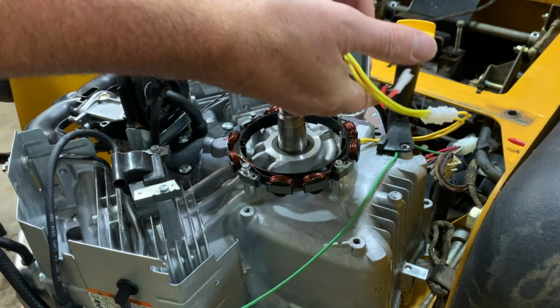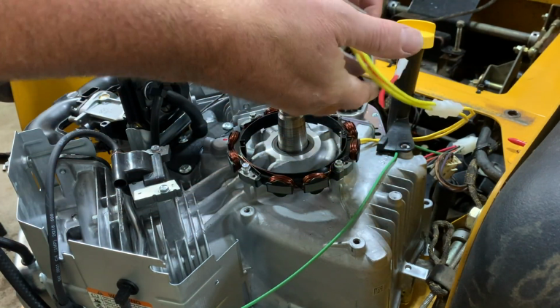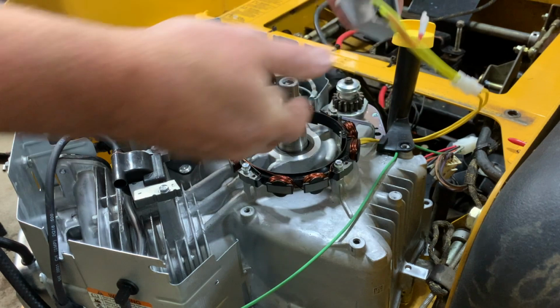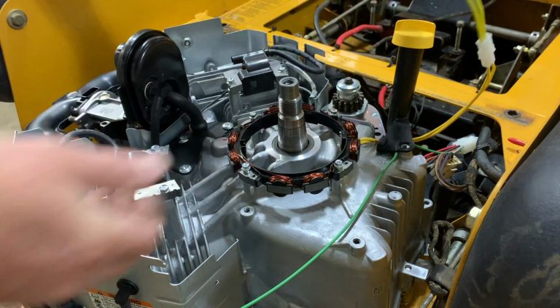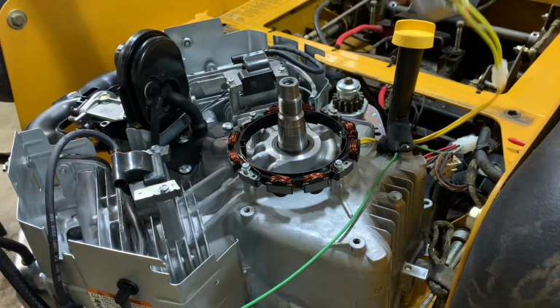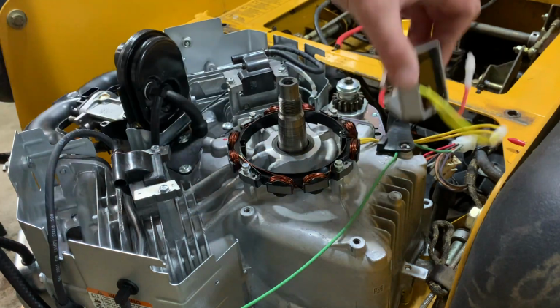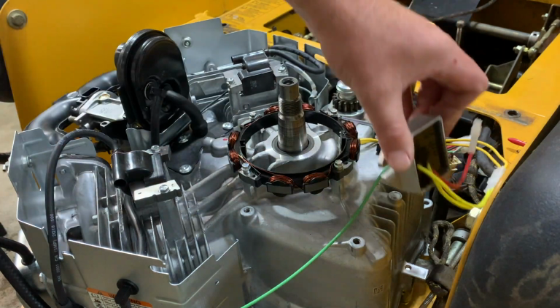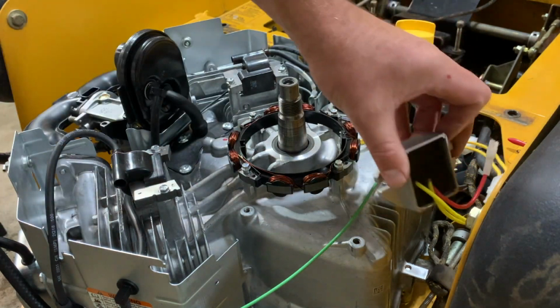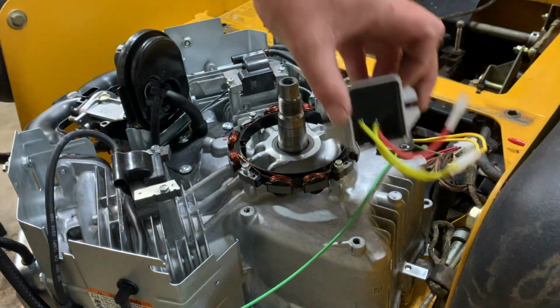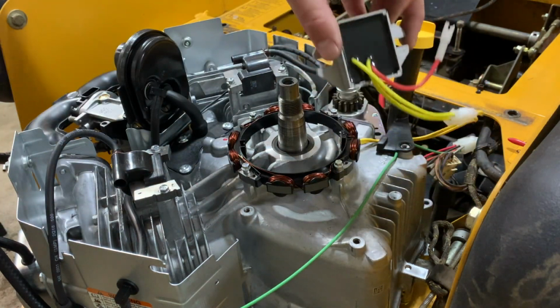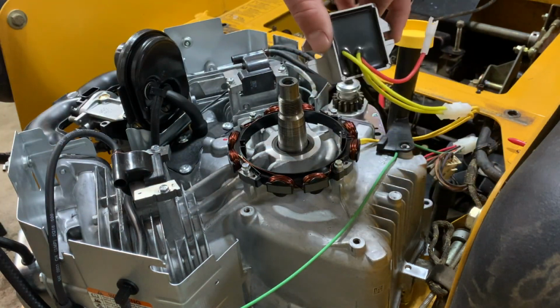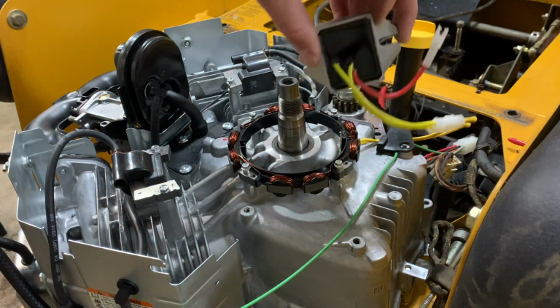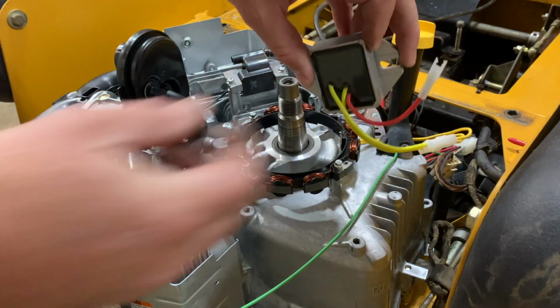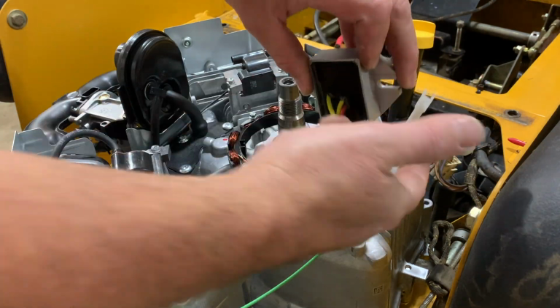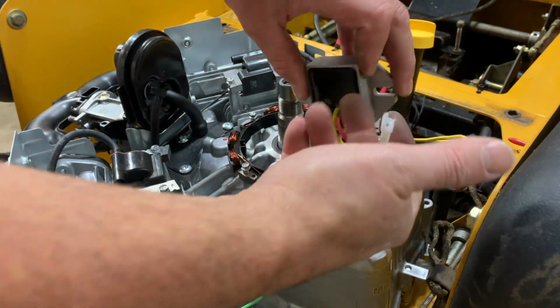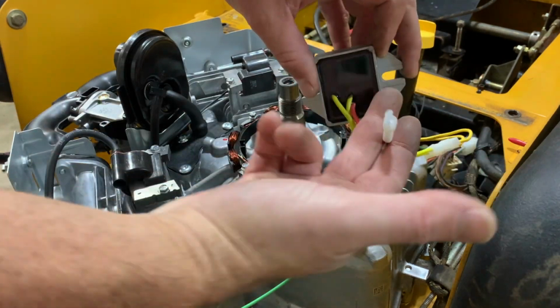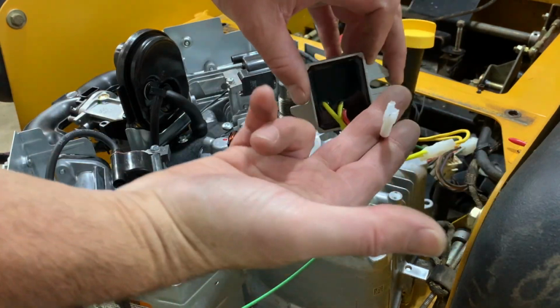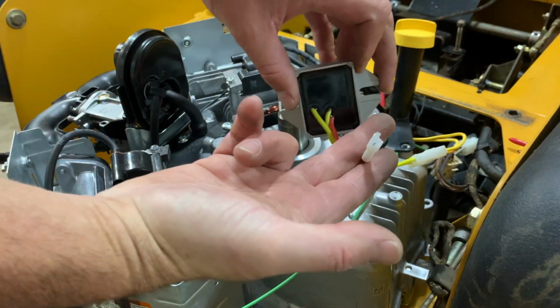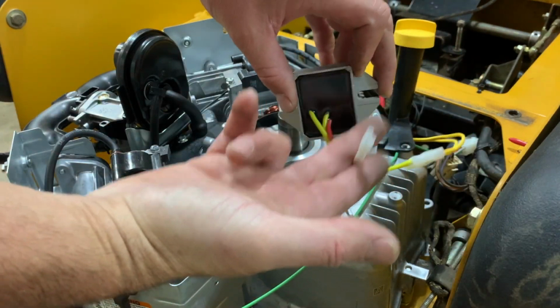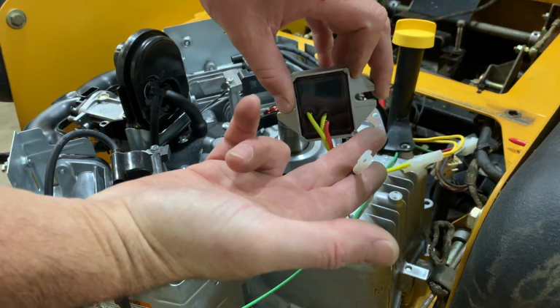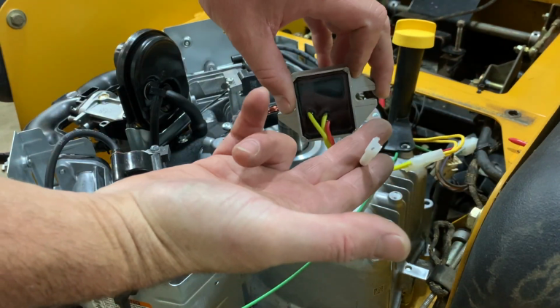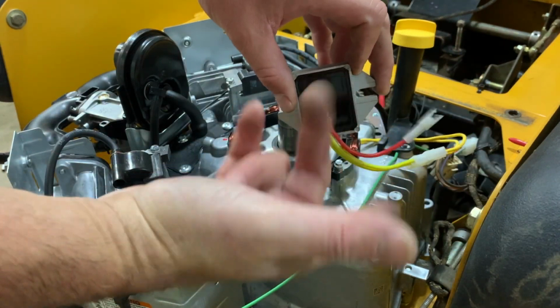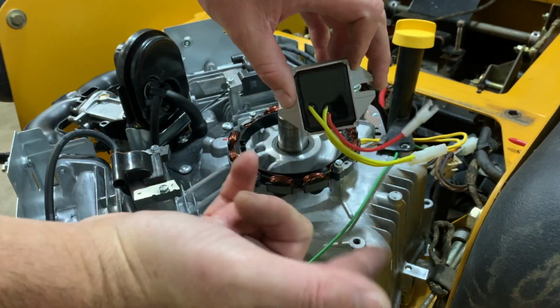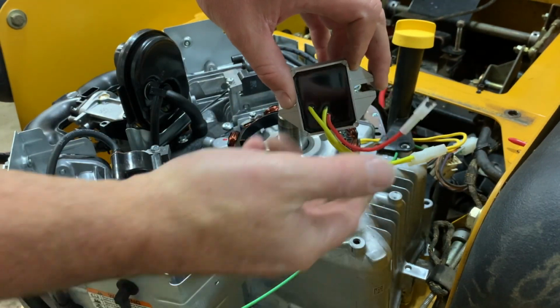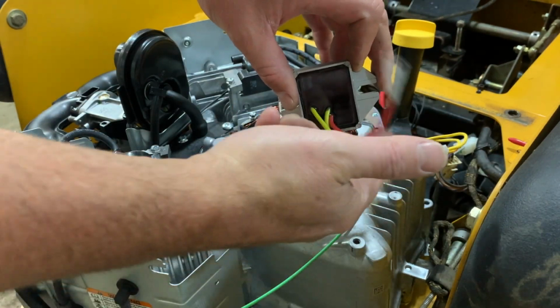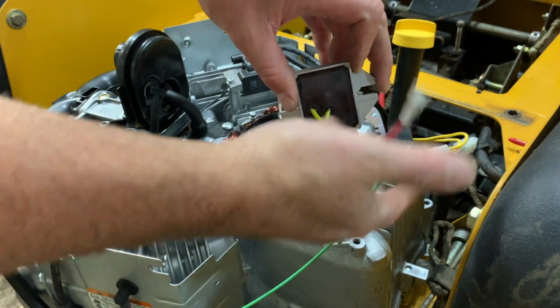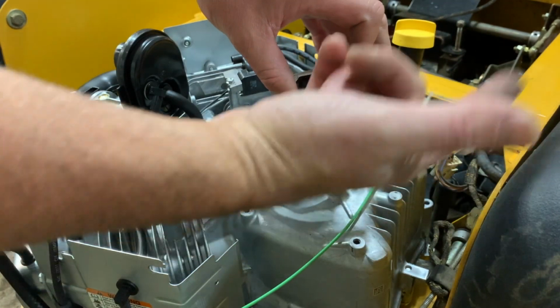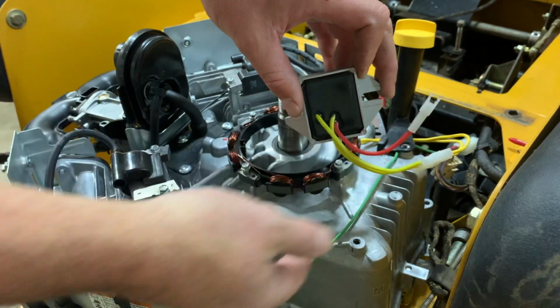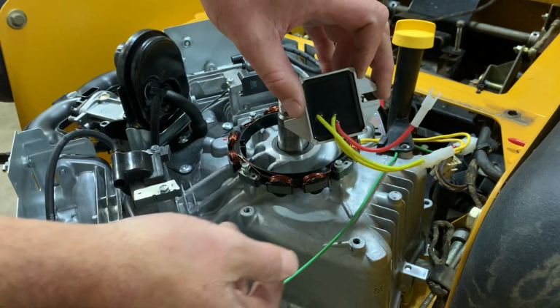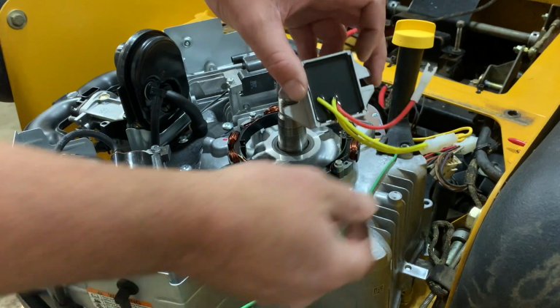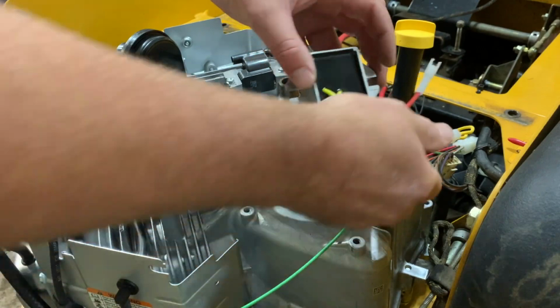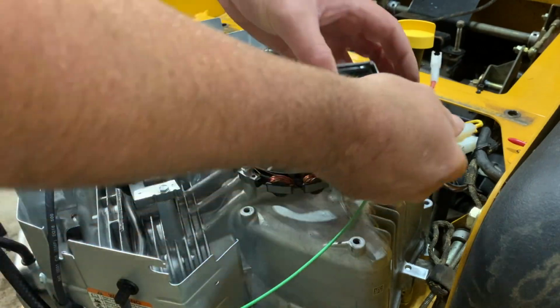I've got to find a spot to mount the regulator. This will be the wire to the charging system — this will be our electrical output.